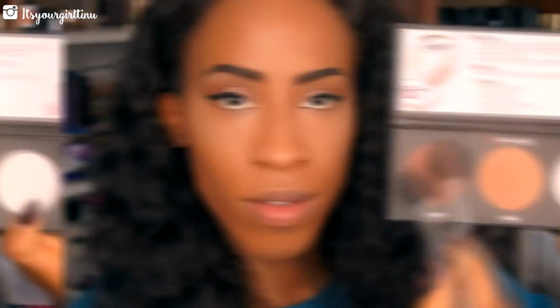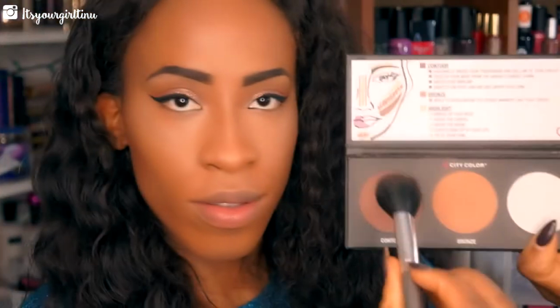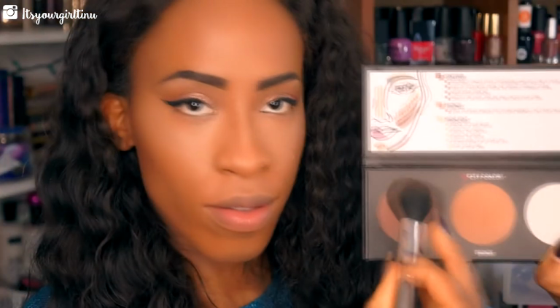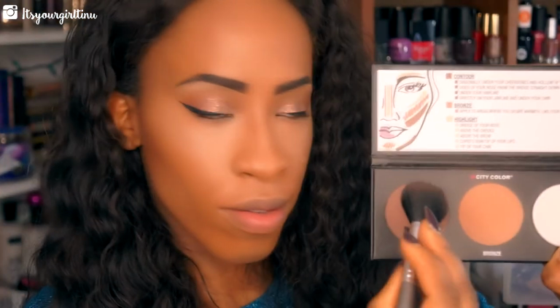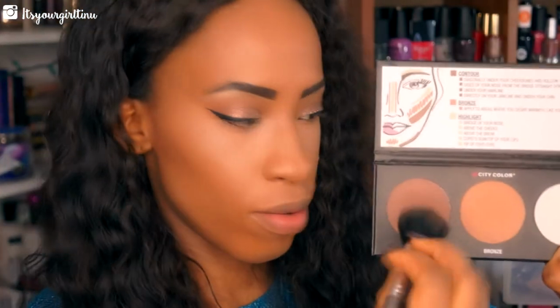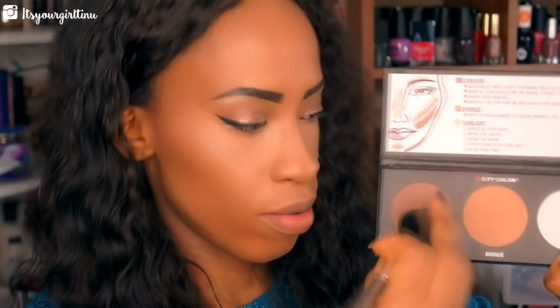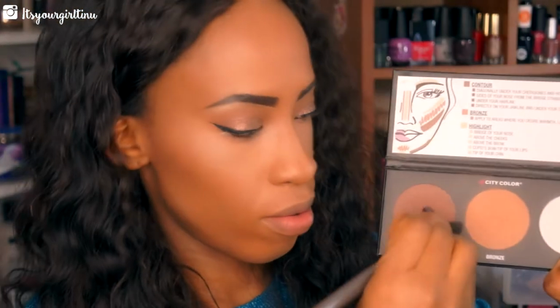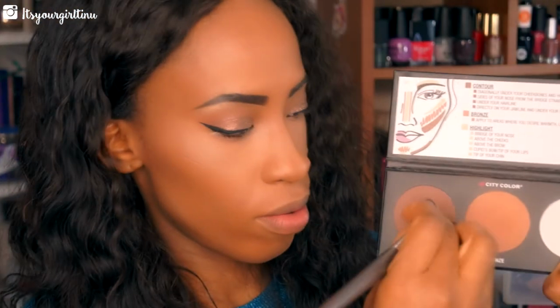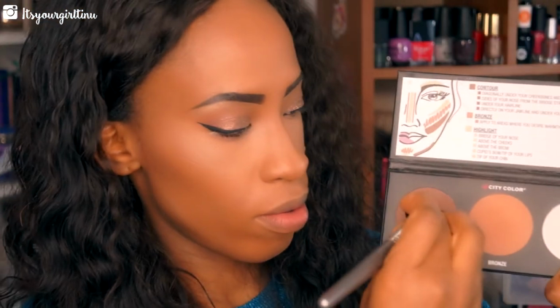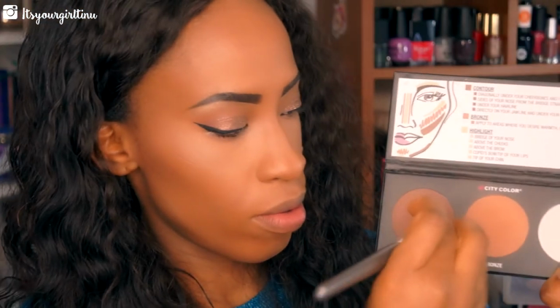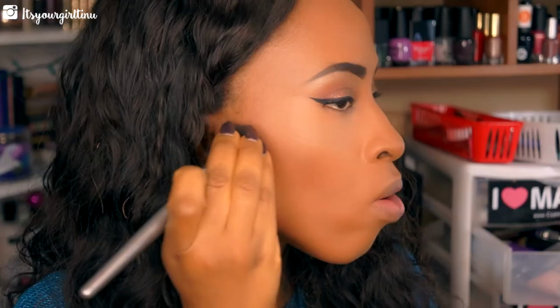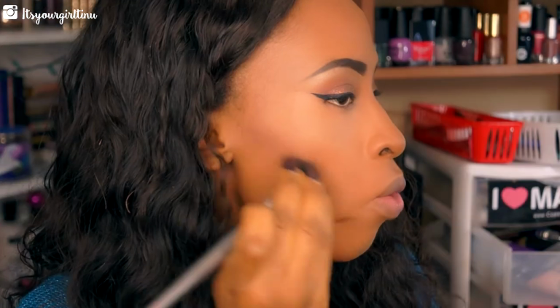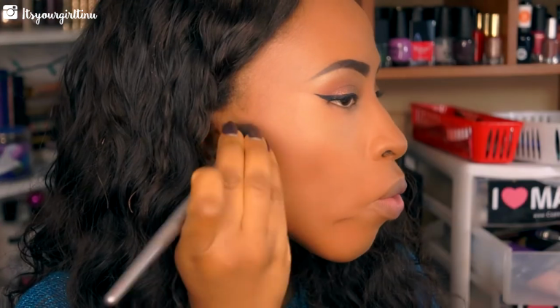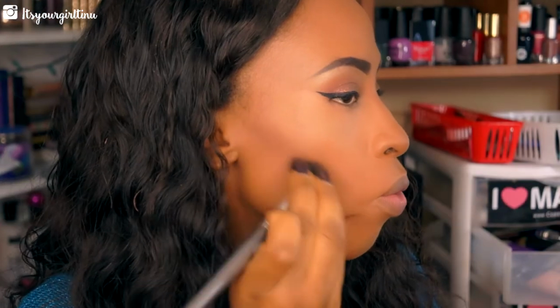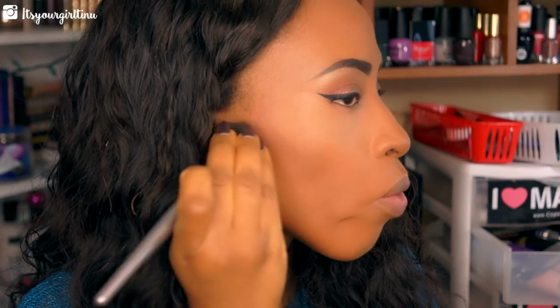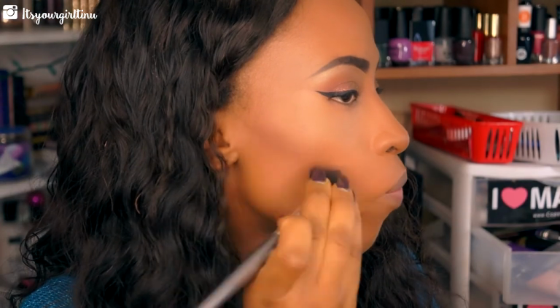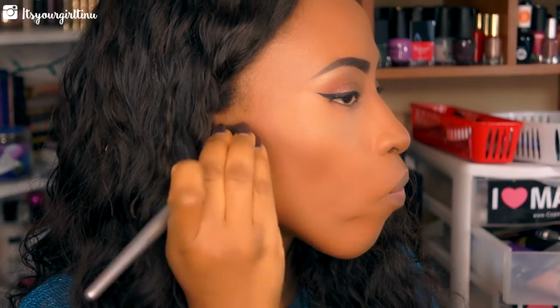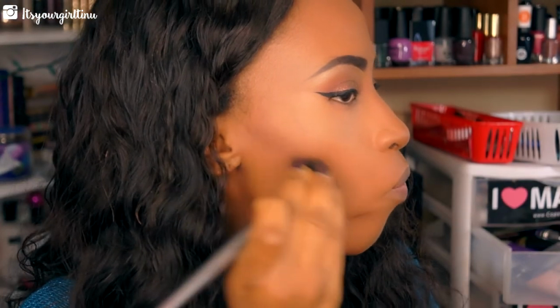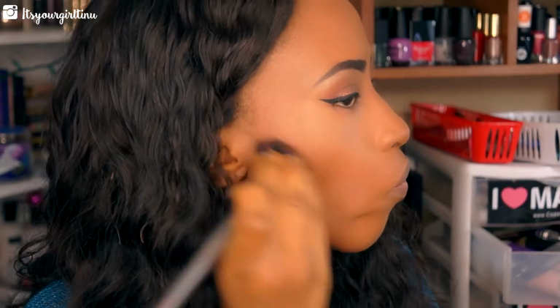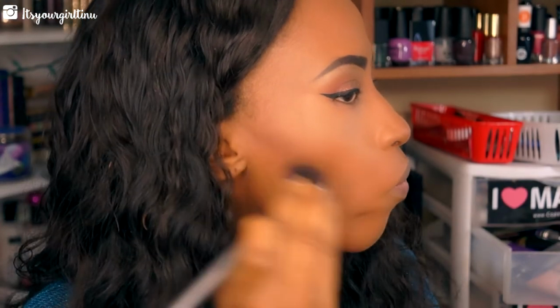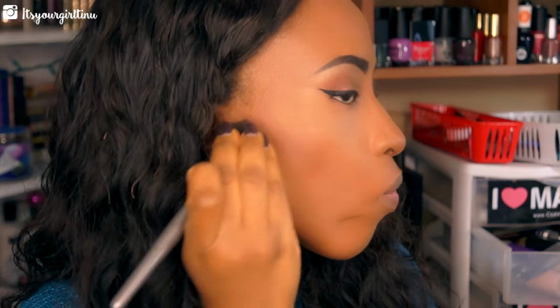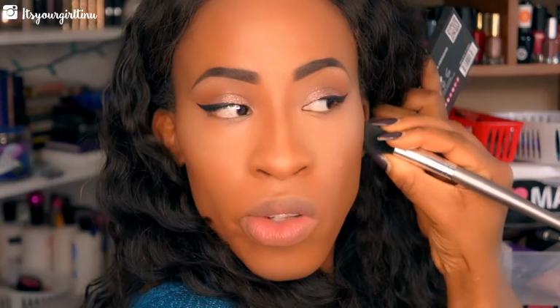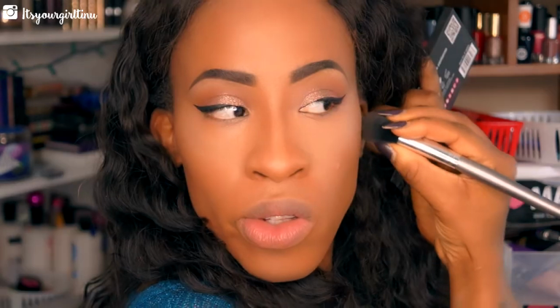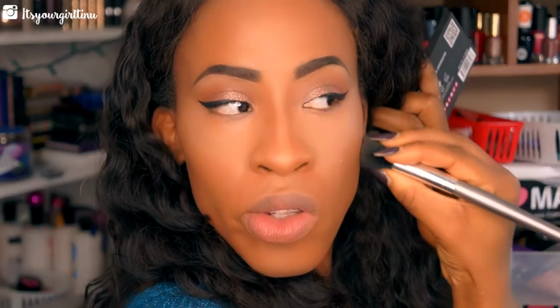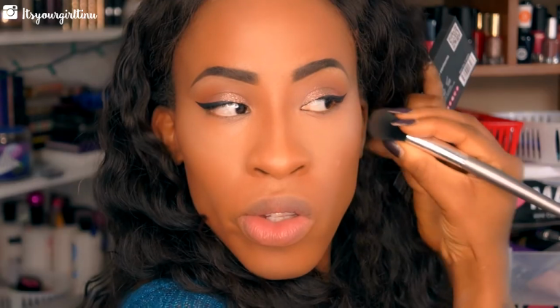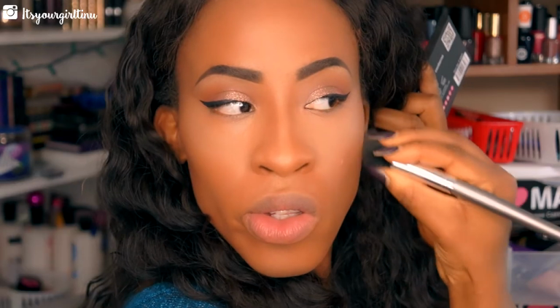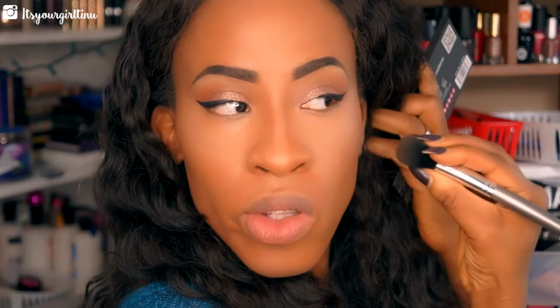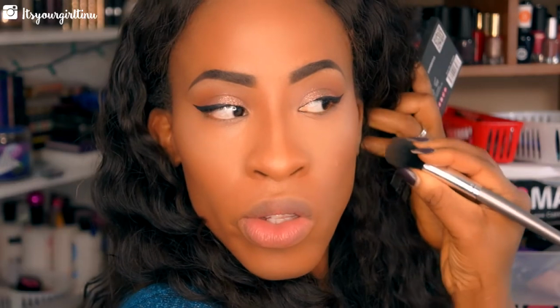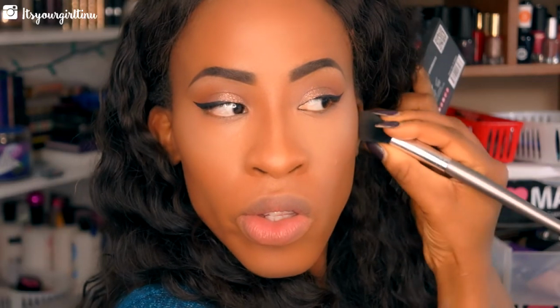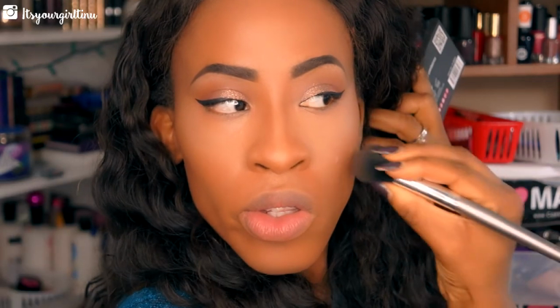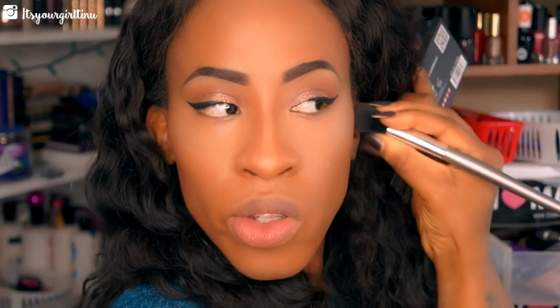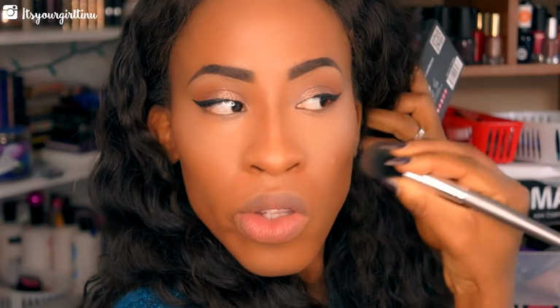Next we're going back into the darkest shade to sculpt under those cheekbones and apply it right directly under the lighter contour.